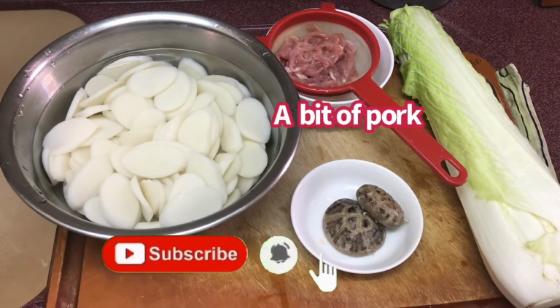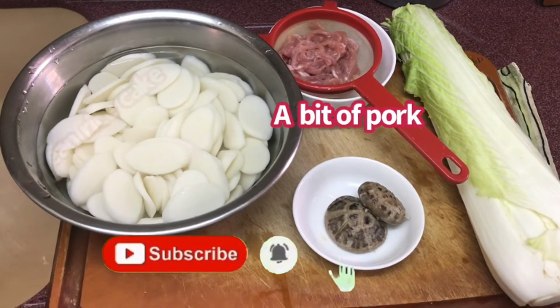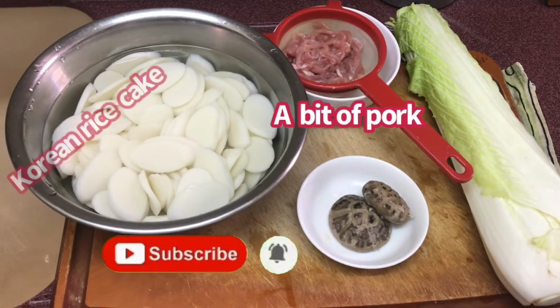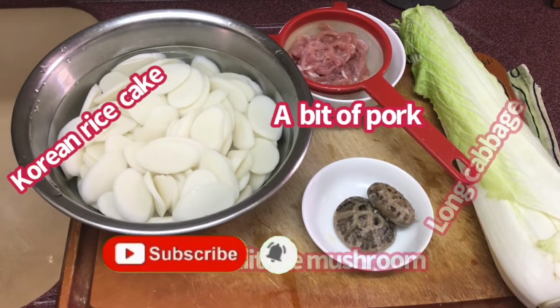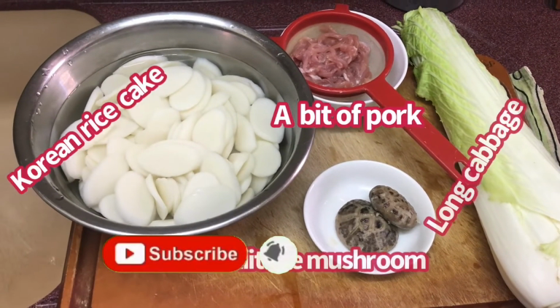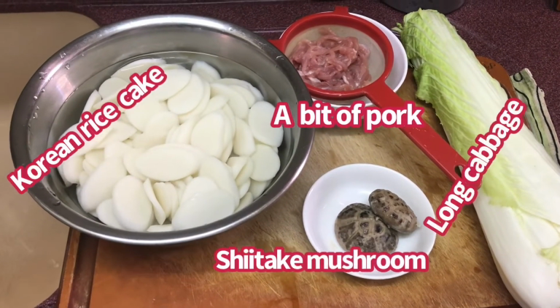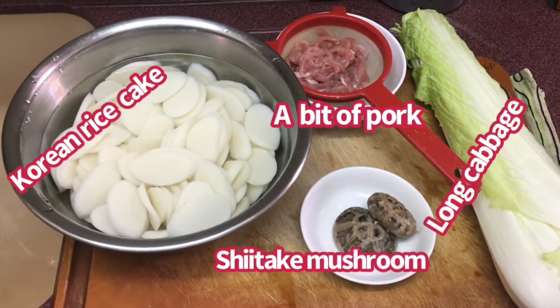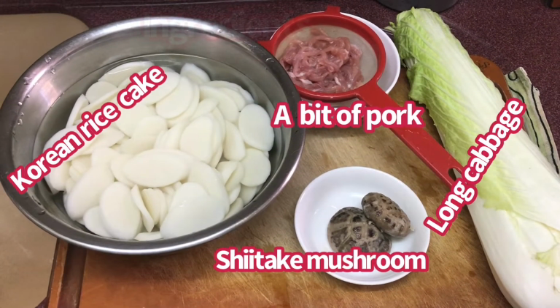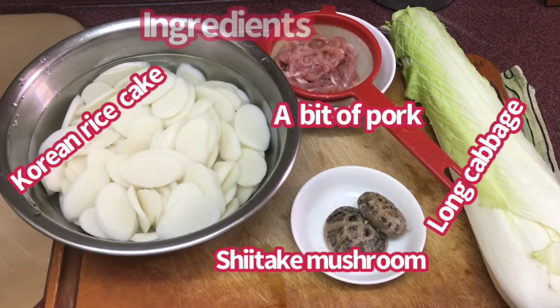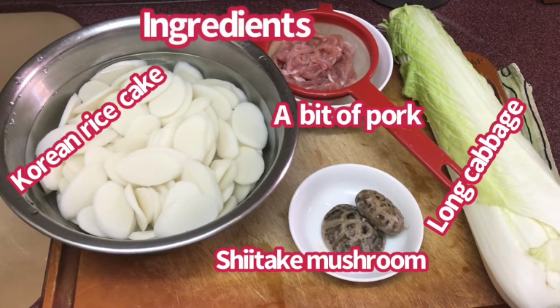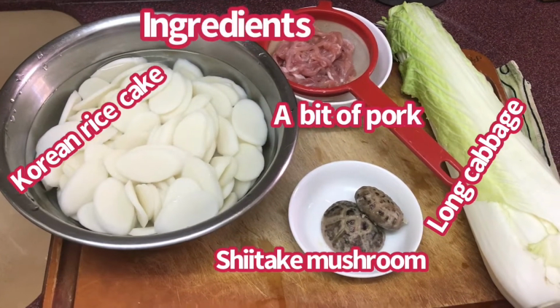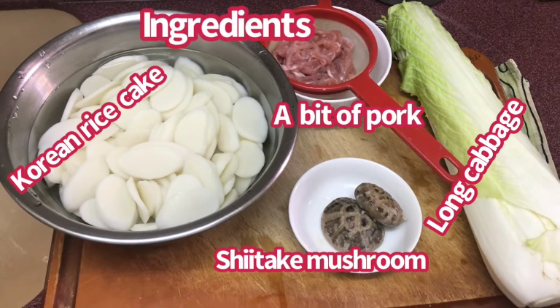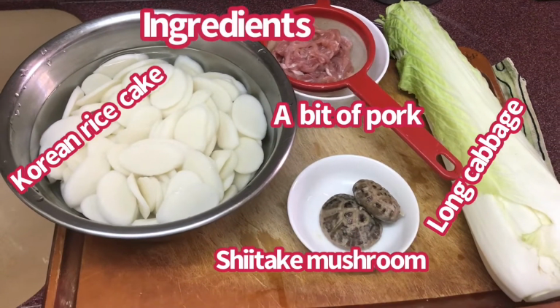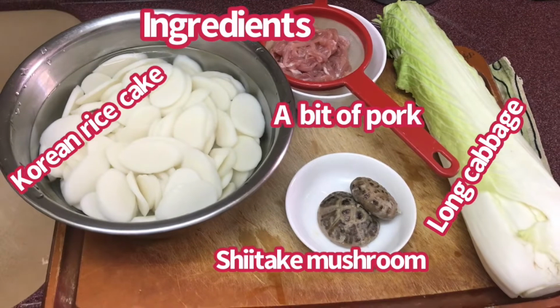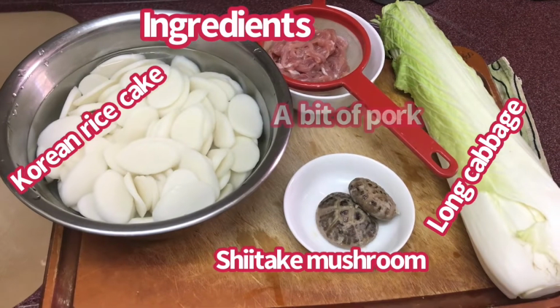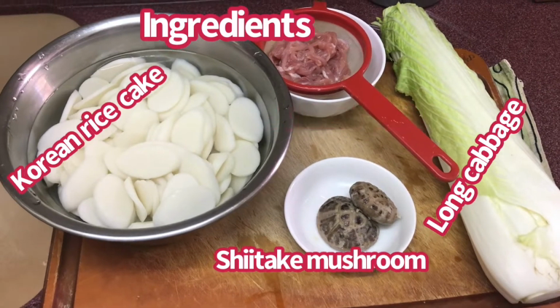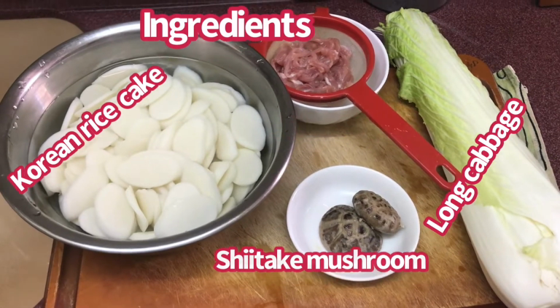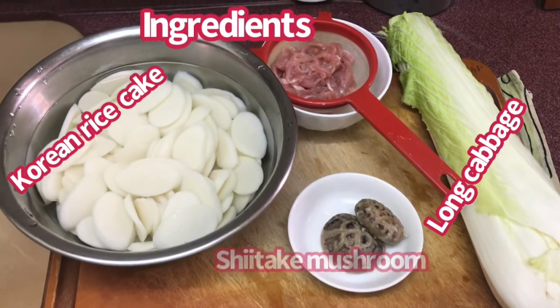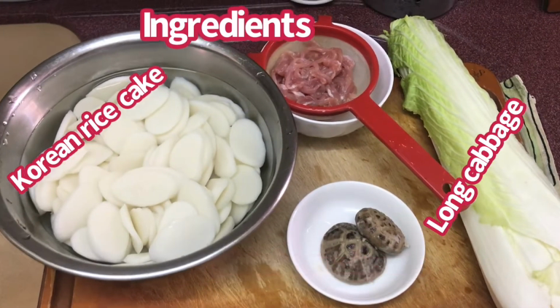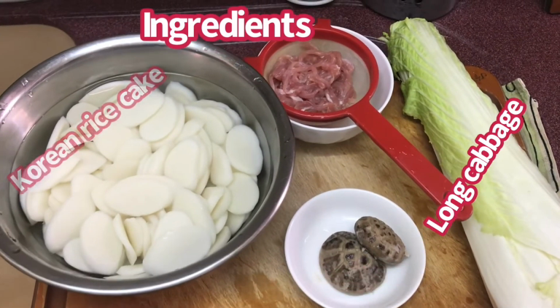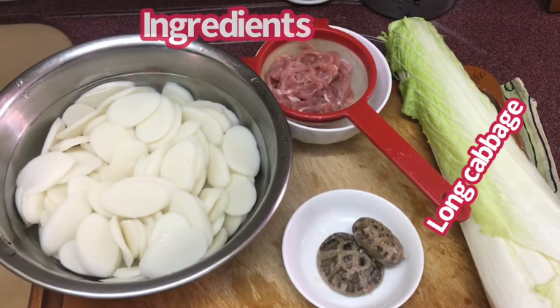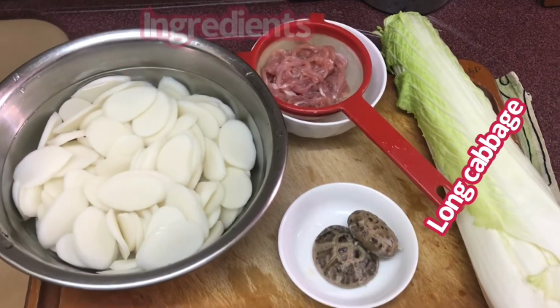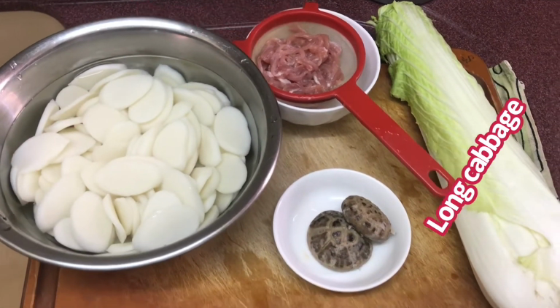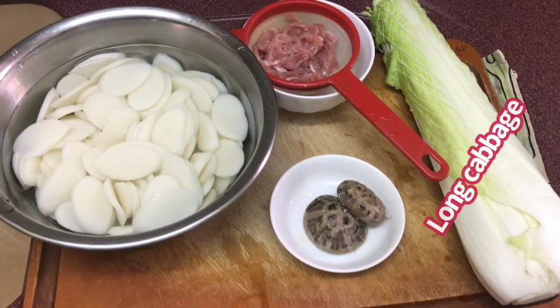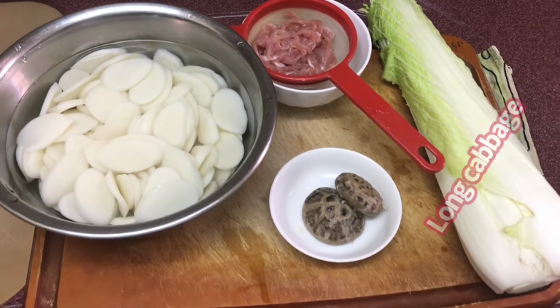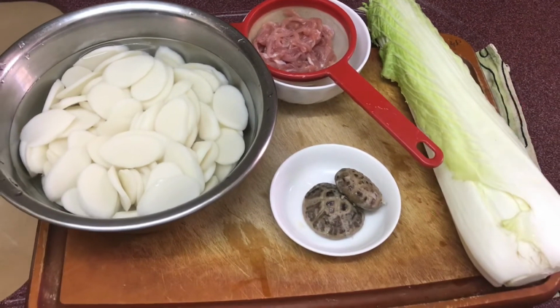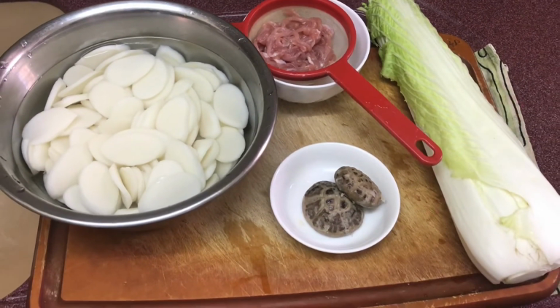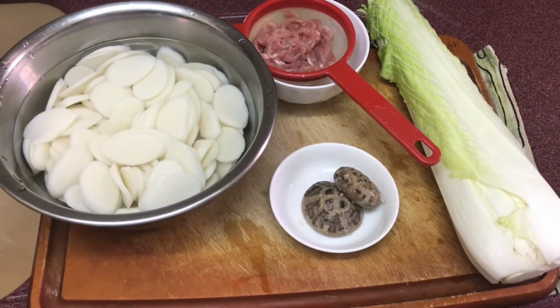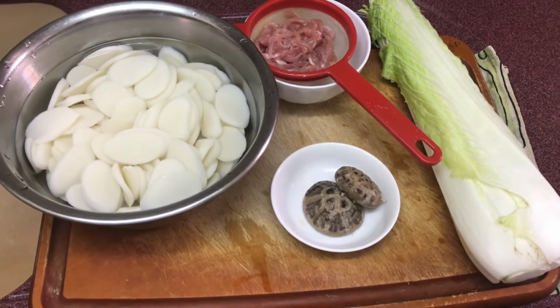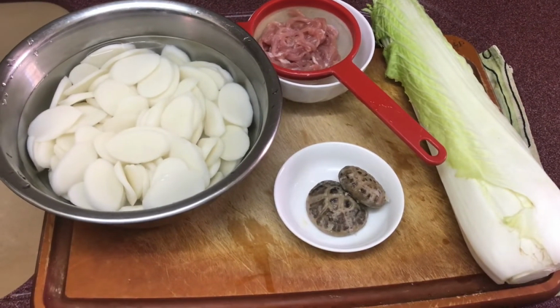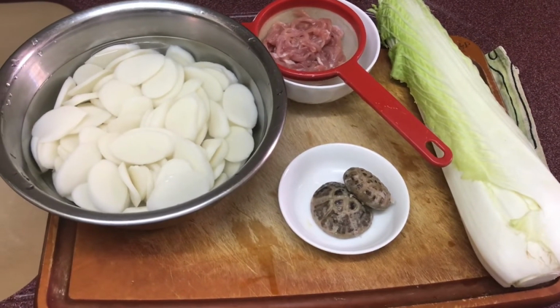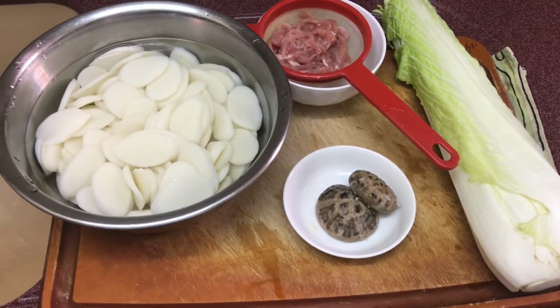Ito yung mga ingredients: shiitake mushroom, konting pork, long cabbage.